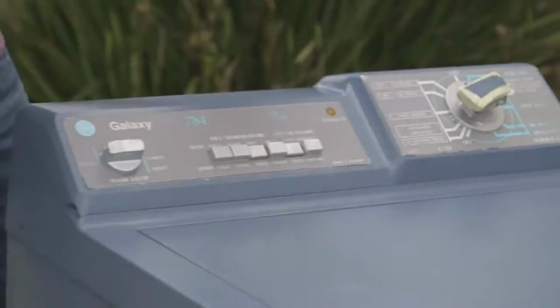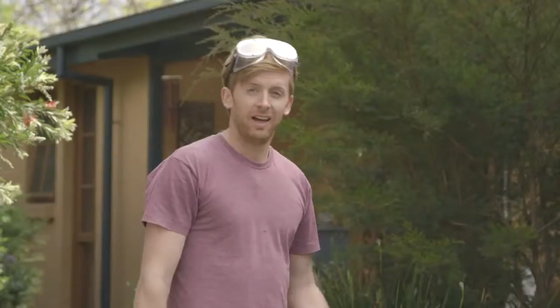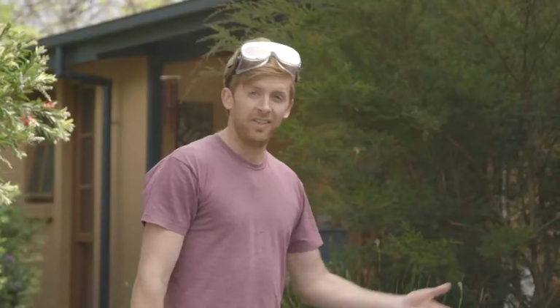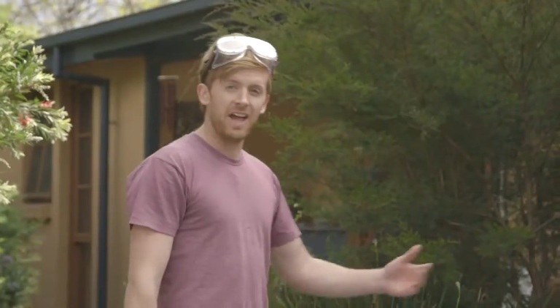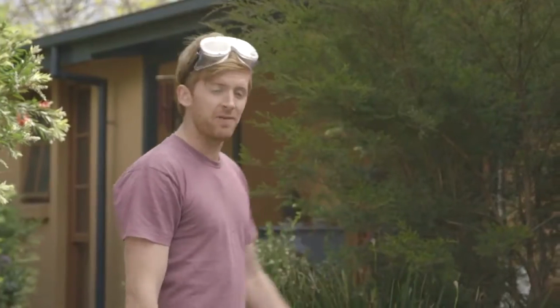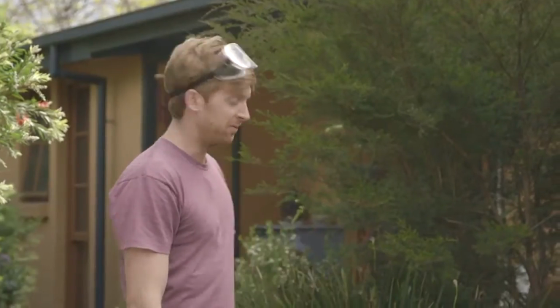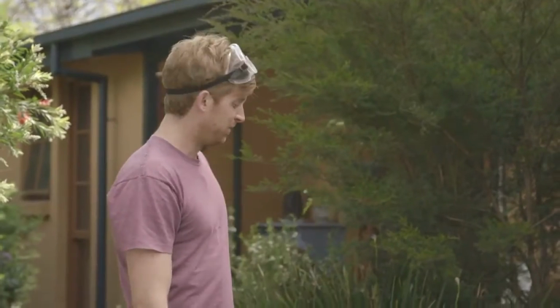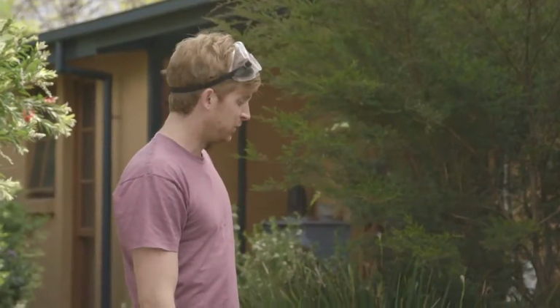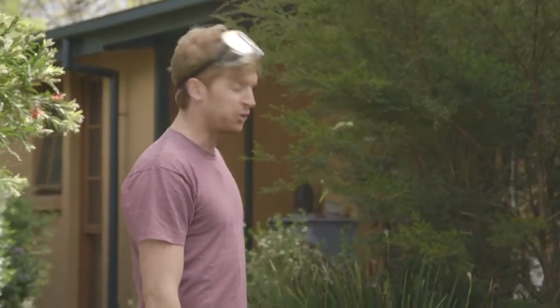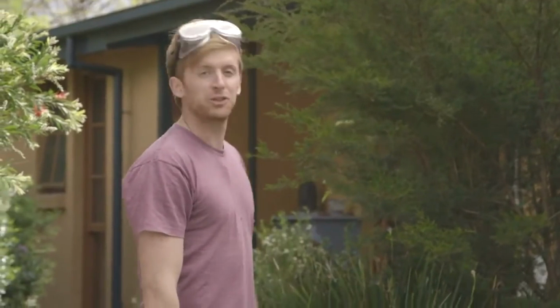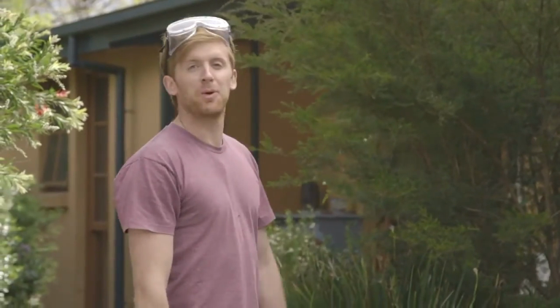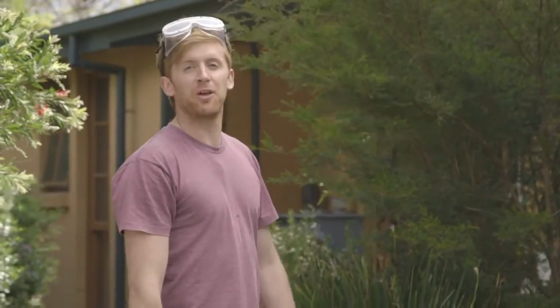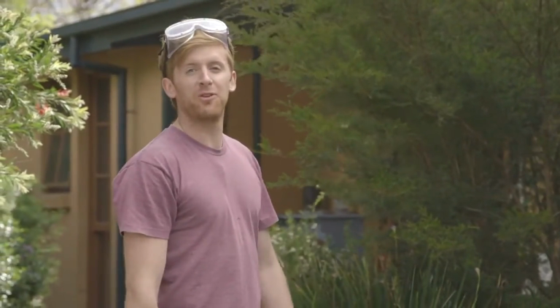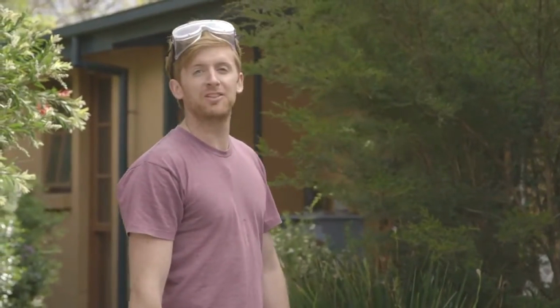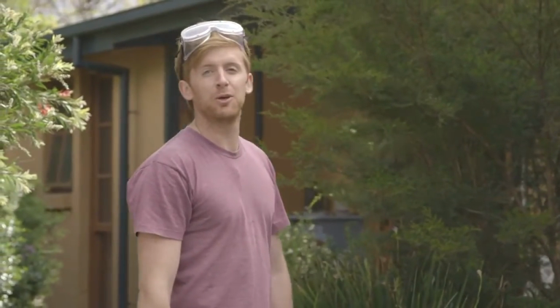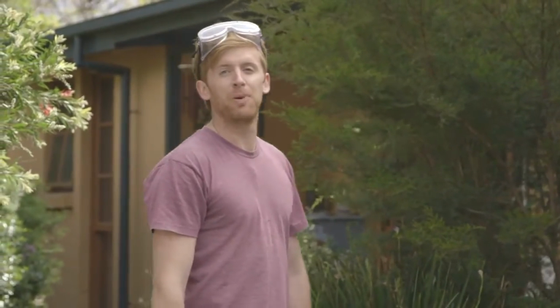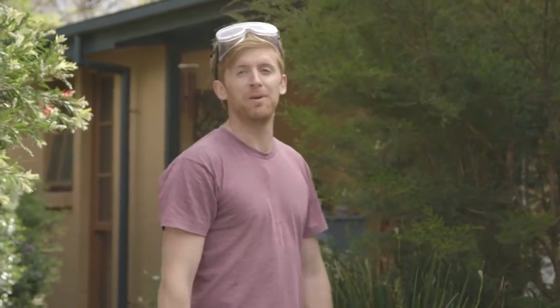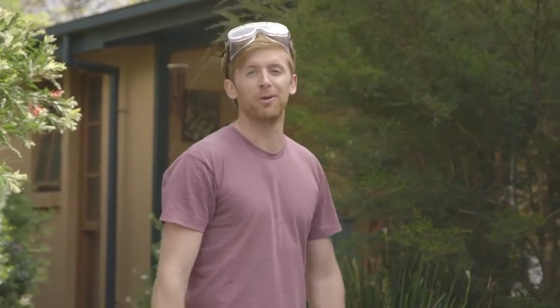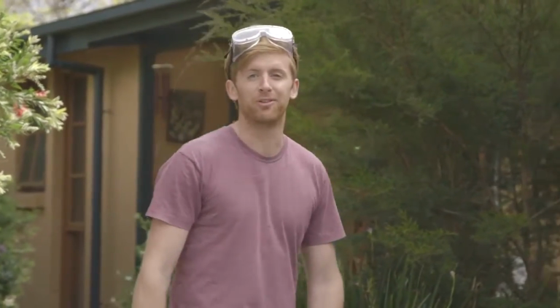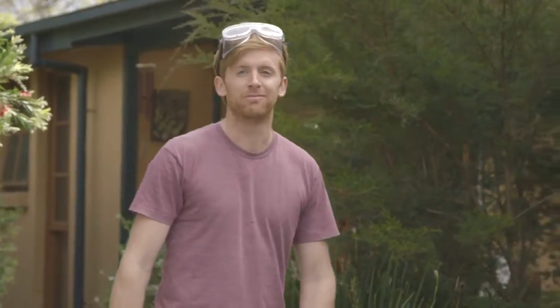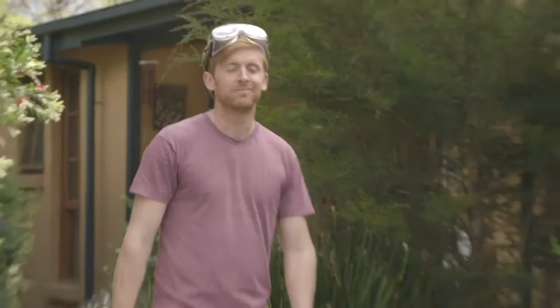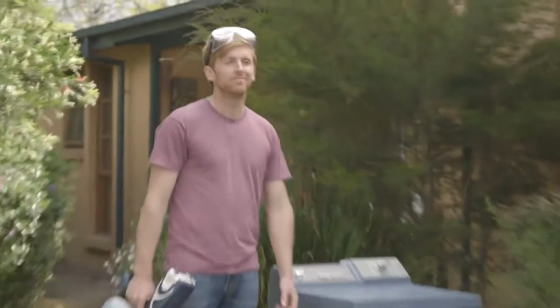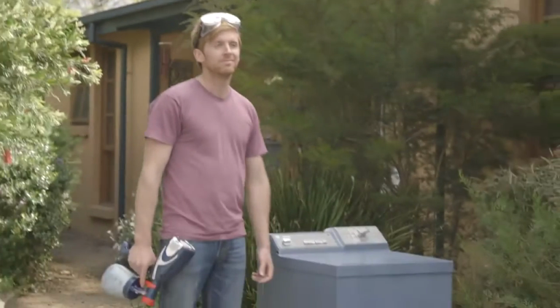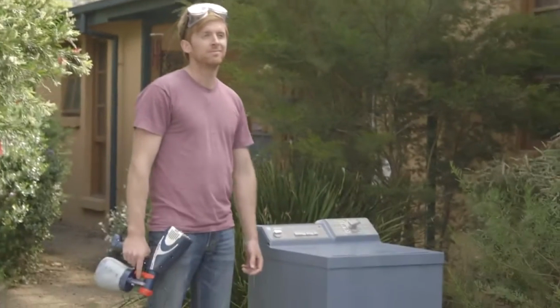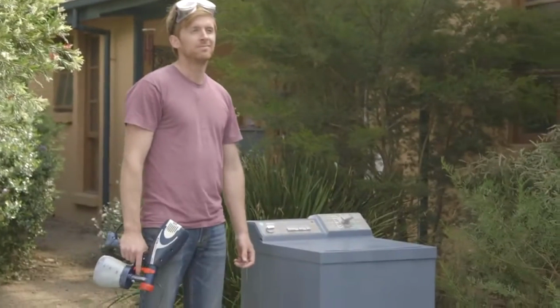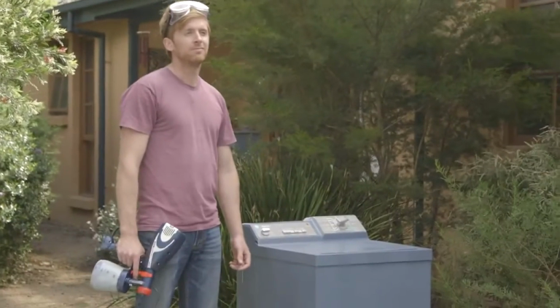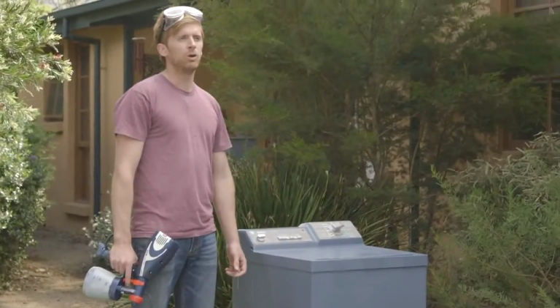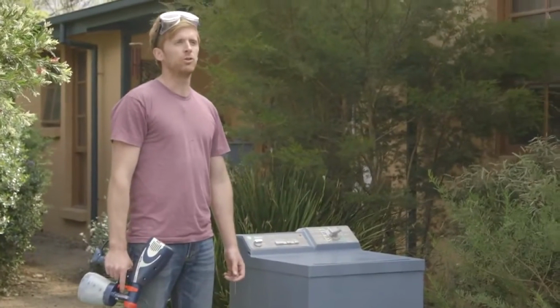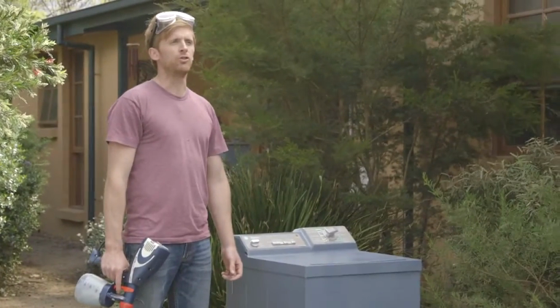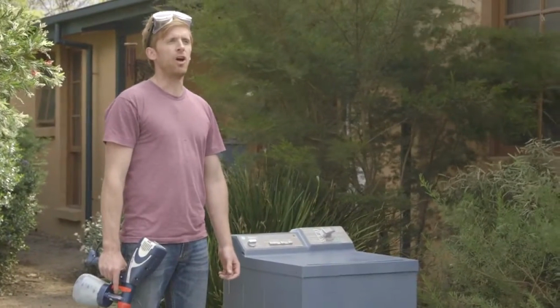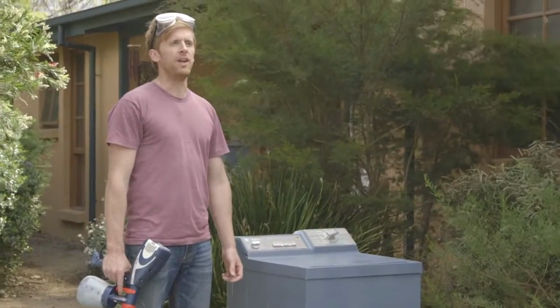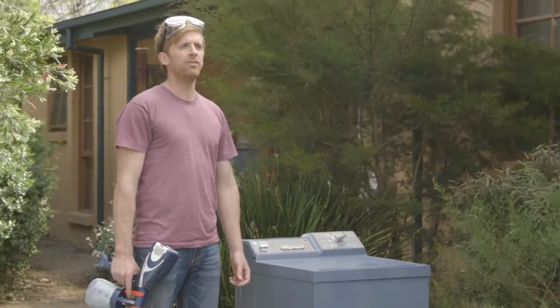And there you have it. Looks just like one of those fancy European models. Might do the dryer next.